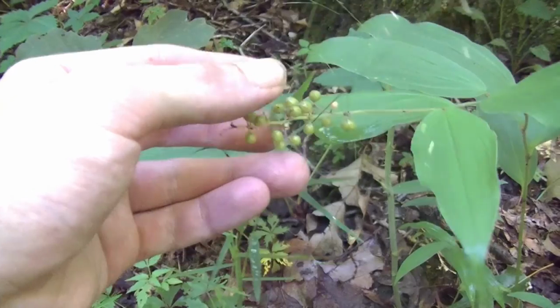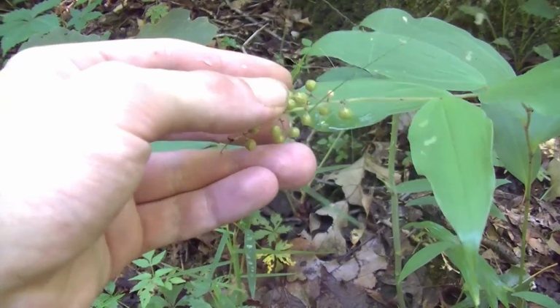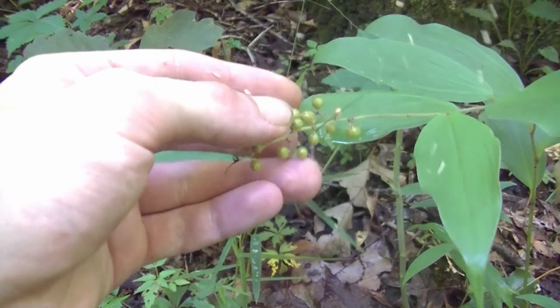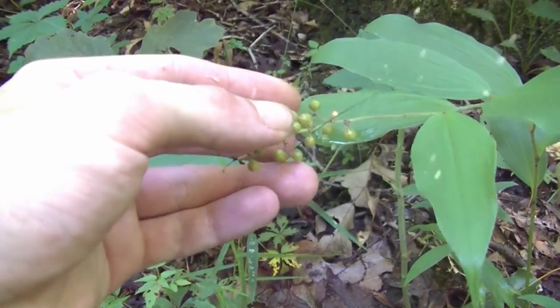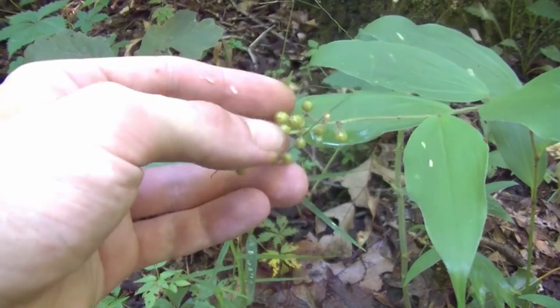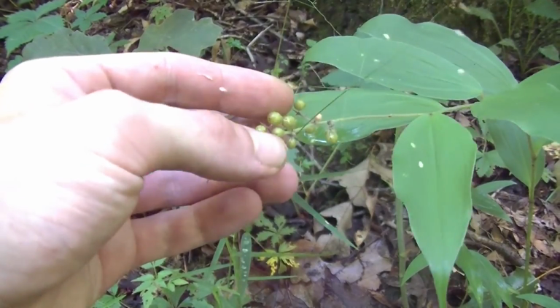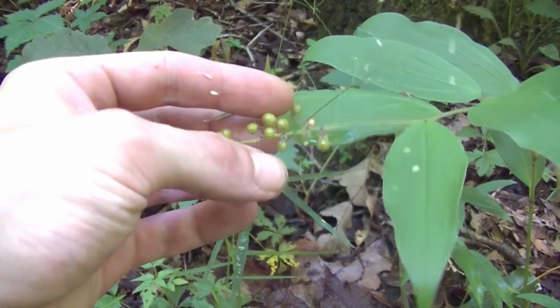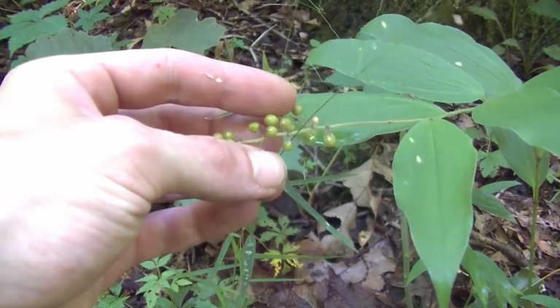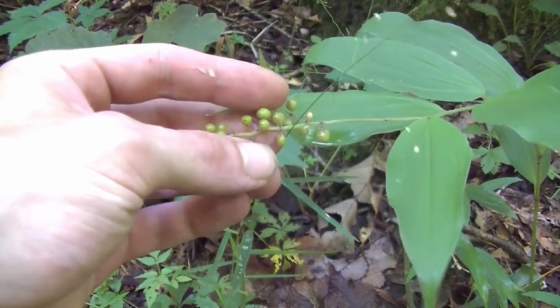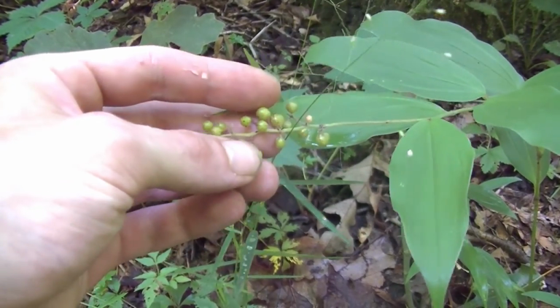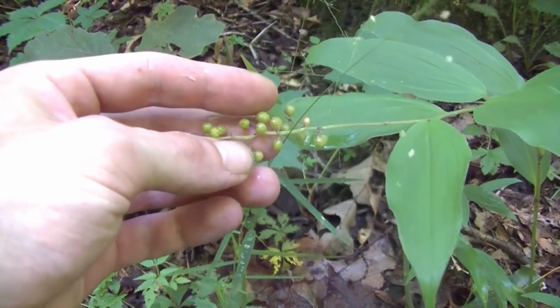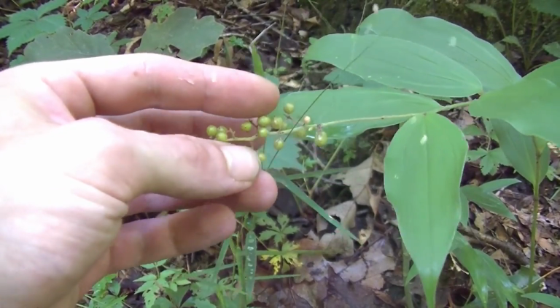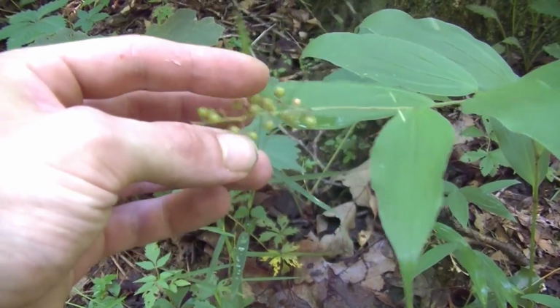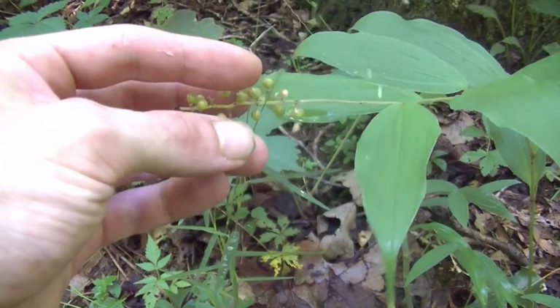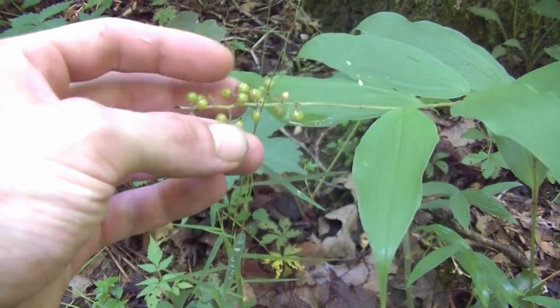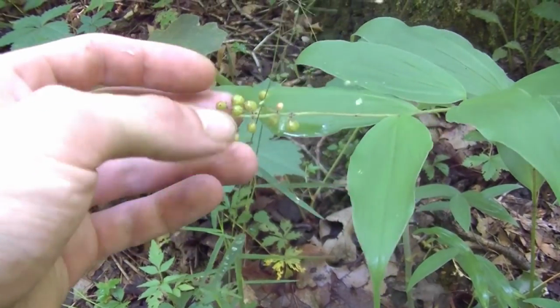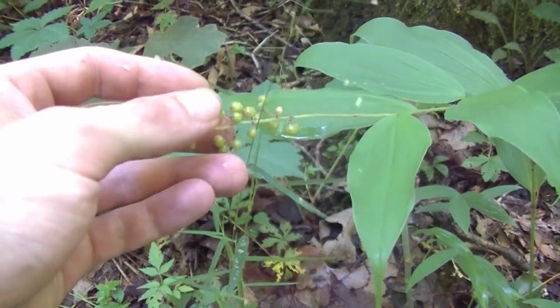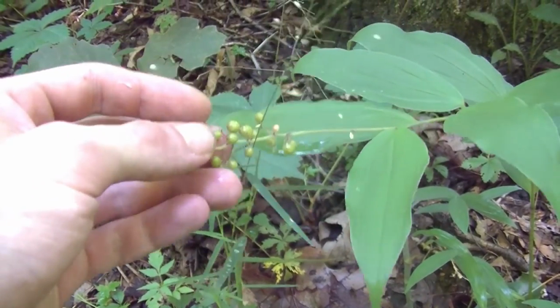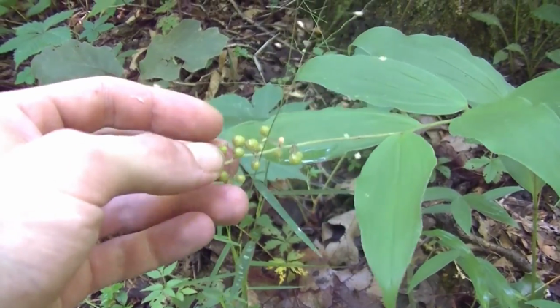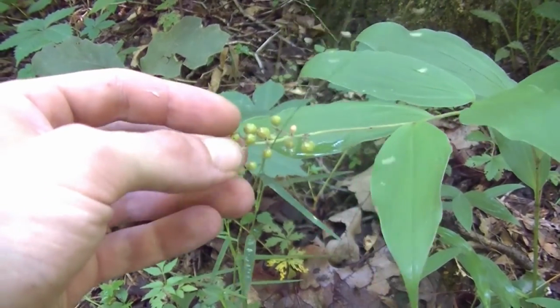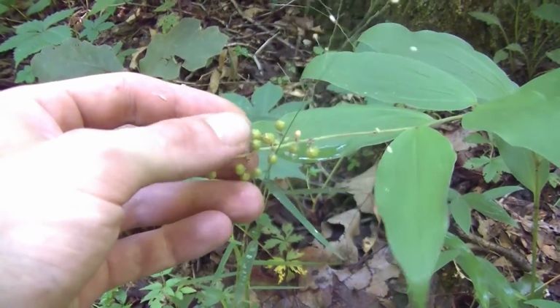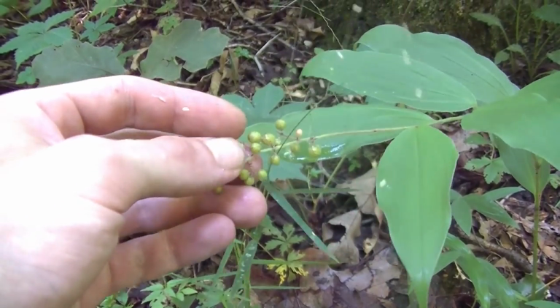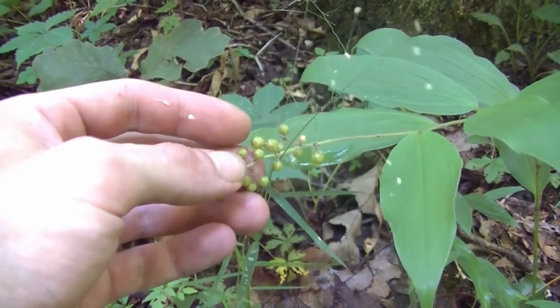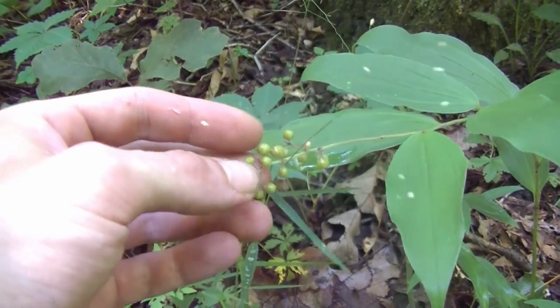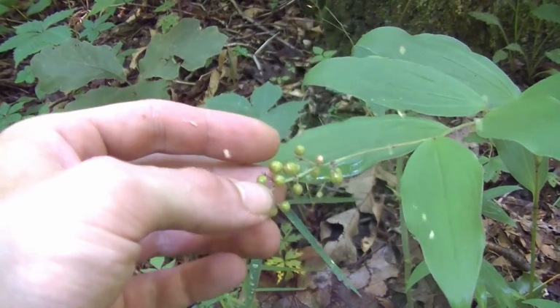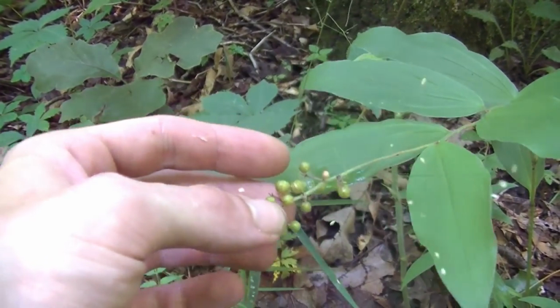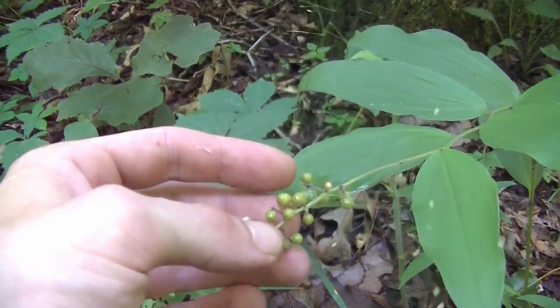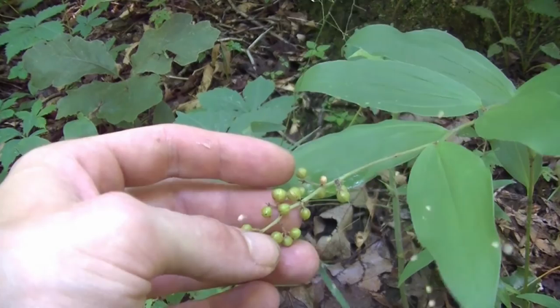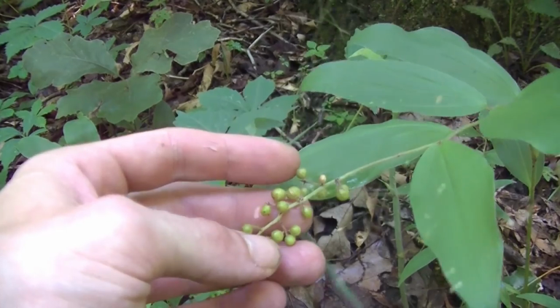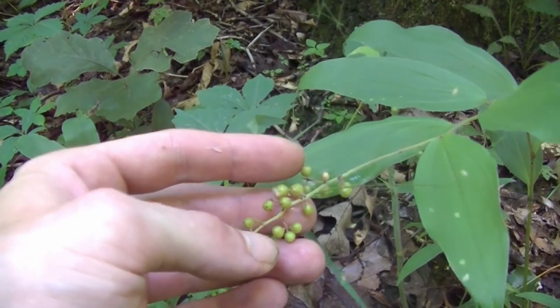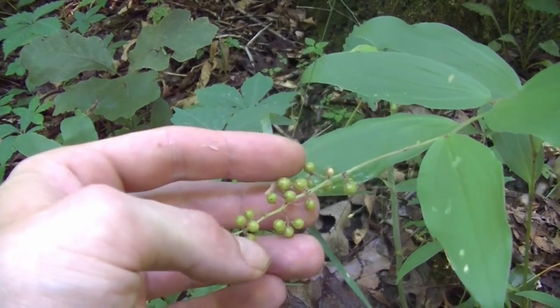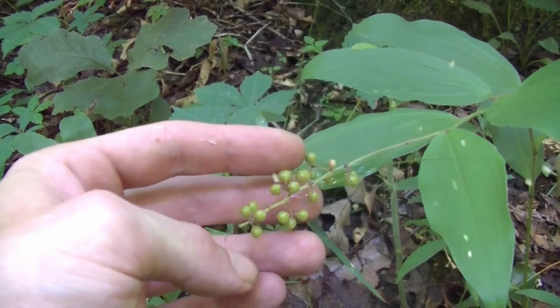Hey guys, this is Josh here with Trillium Wild Edibles. I'm out on a little hike today and I thought I'd show you guys this false solomon seal that we see right here.